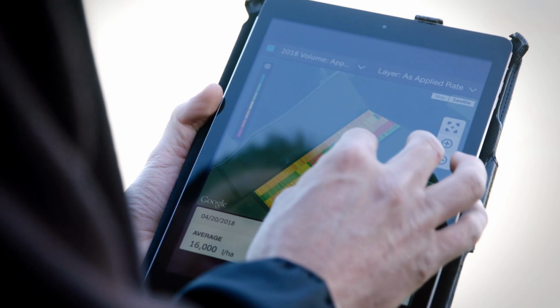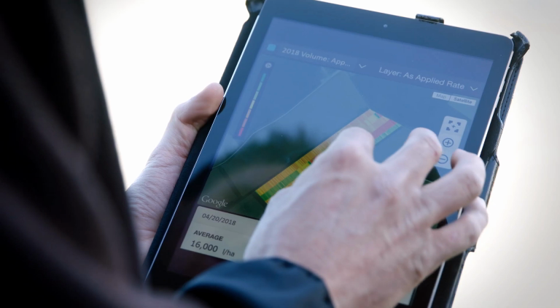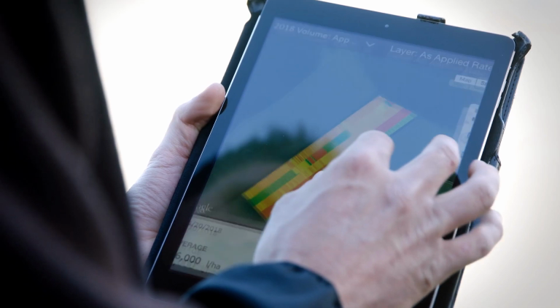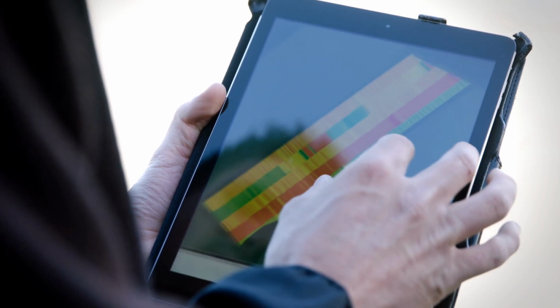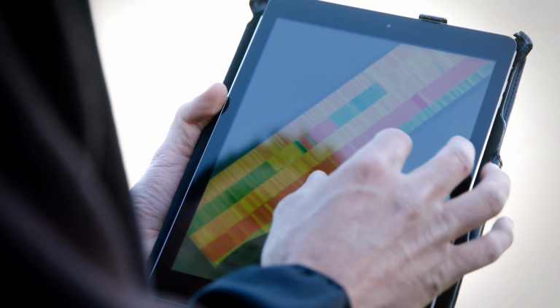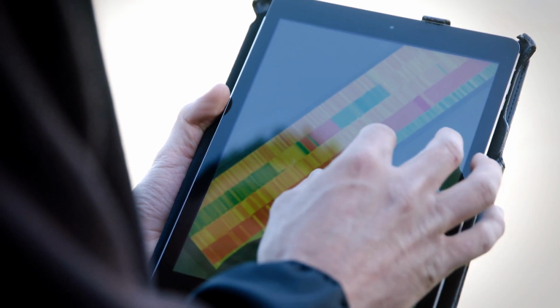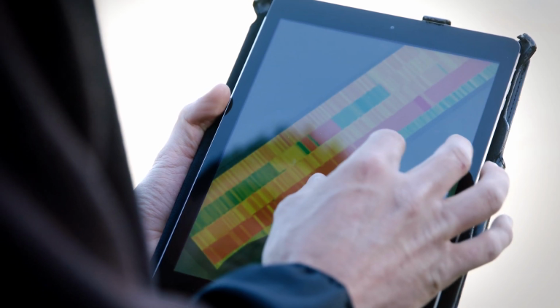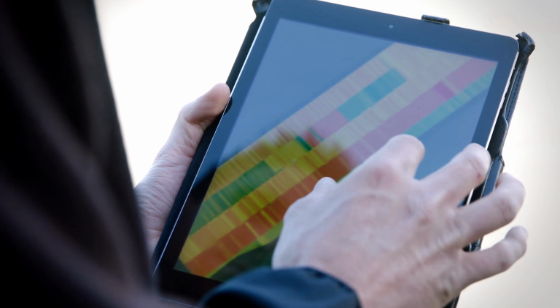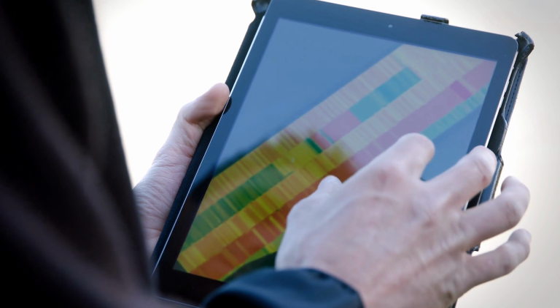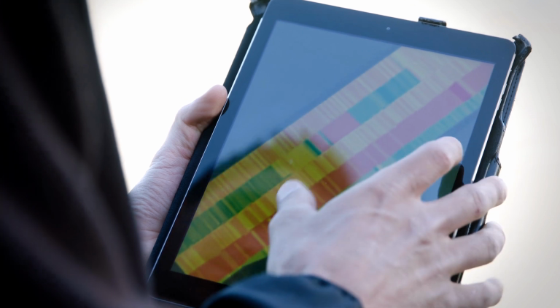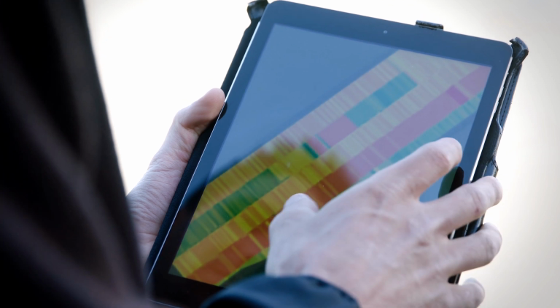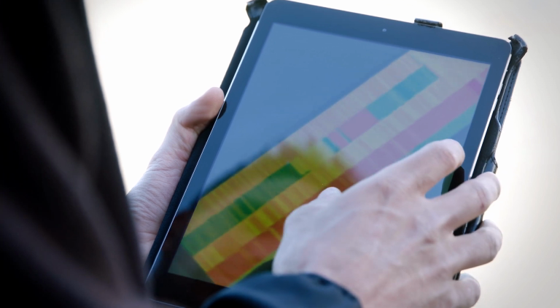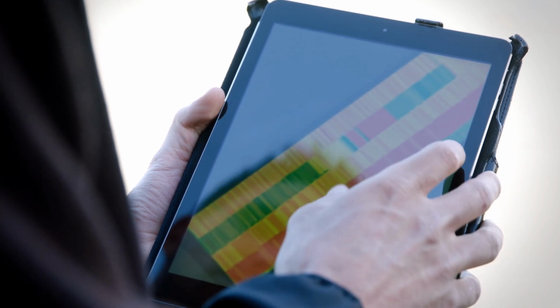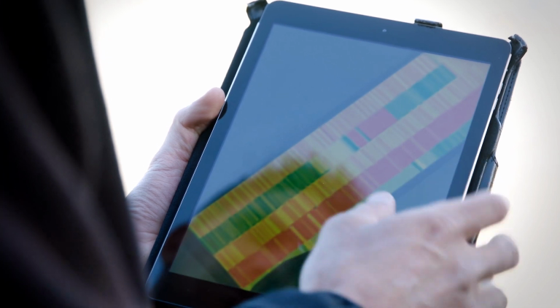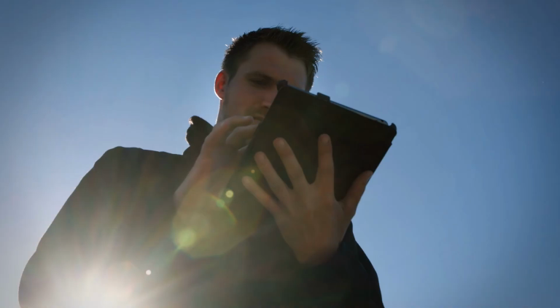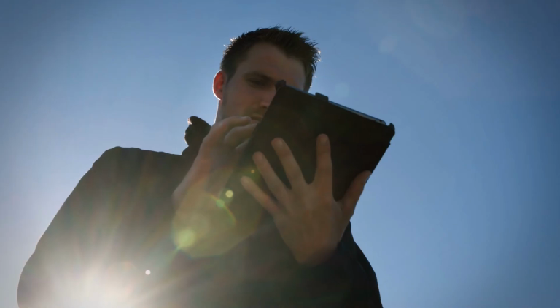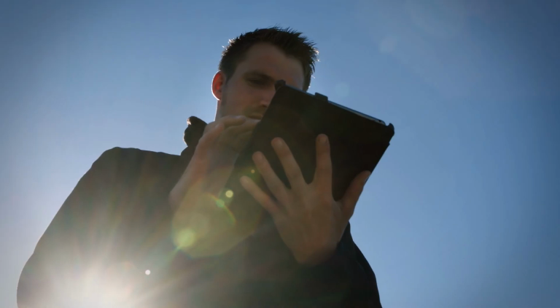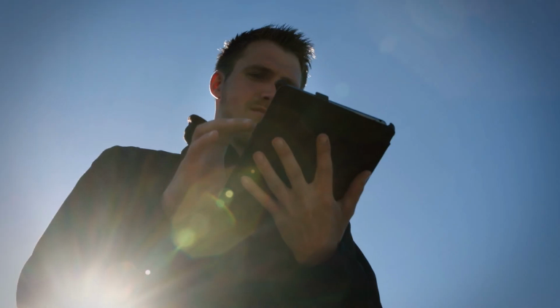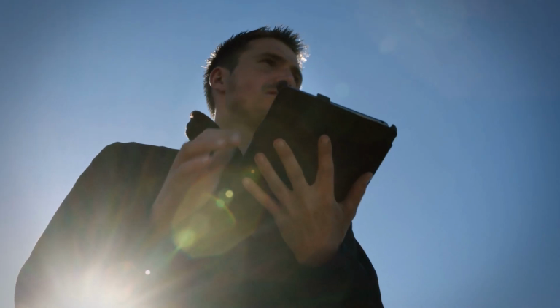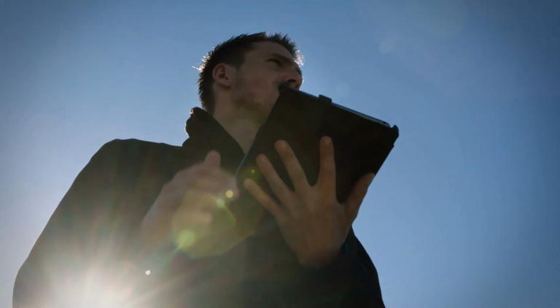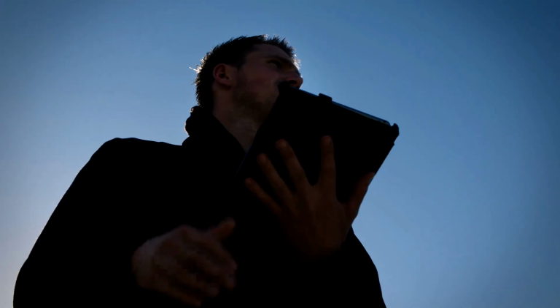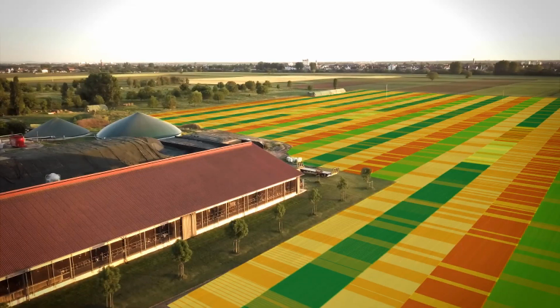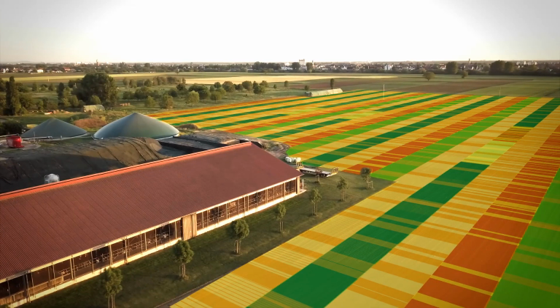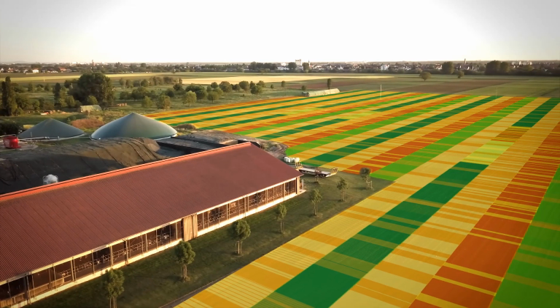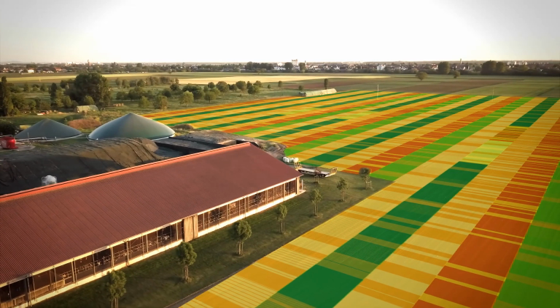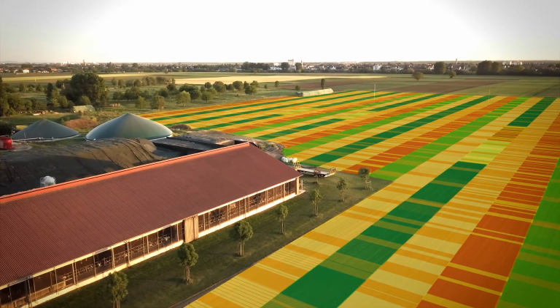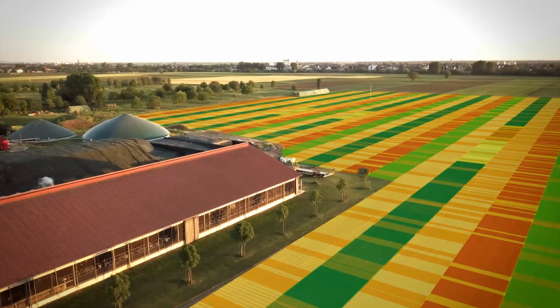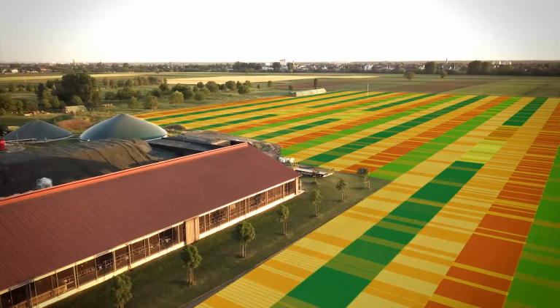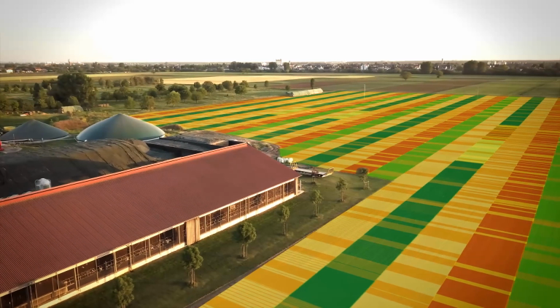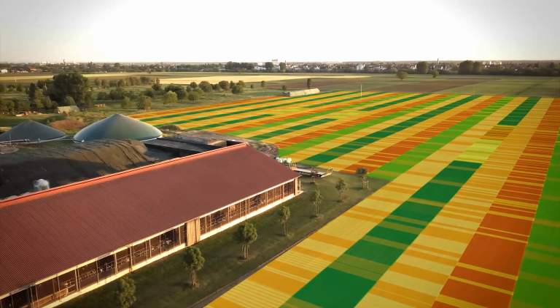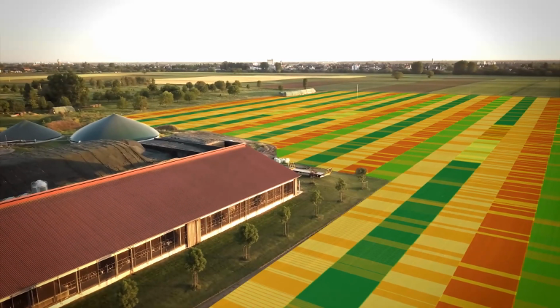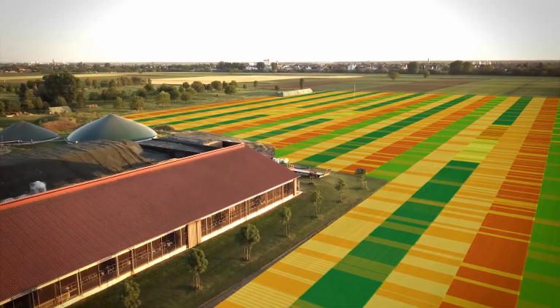You reduce input costs, gain more consistent crop growth and maximize yield and quality.